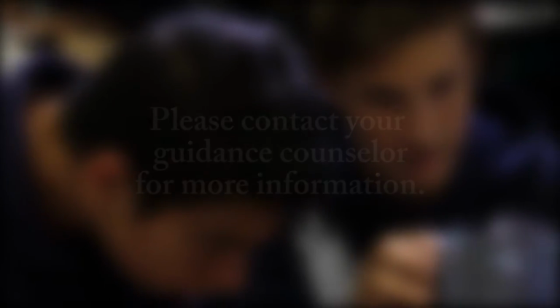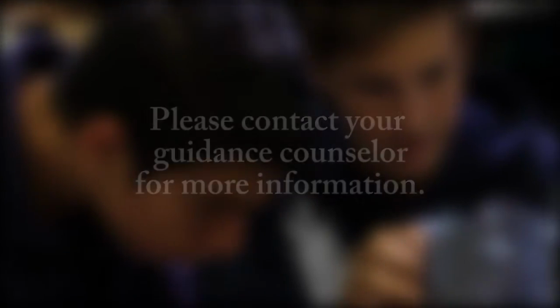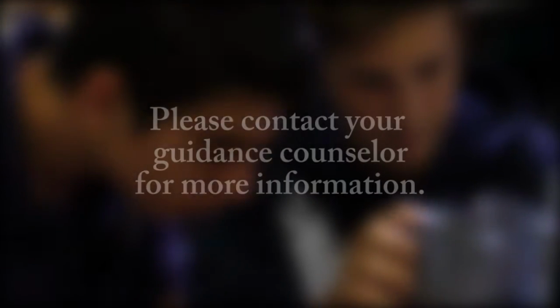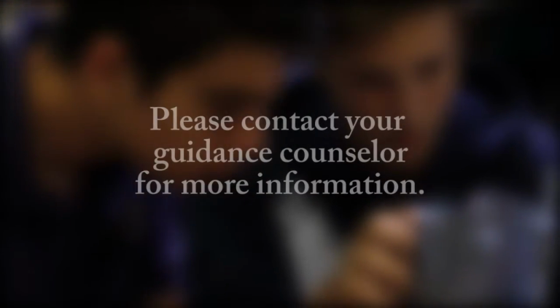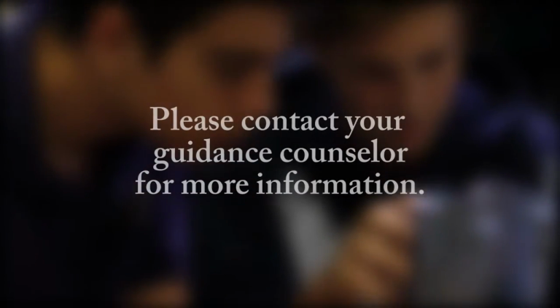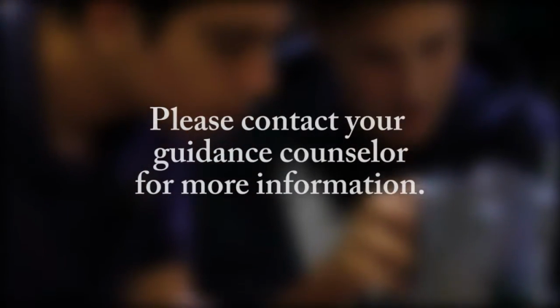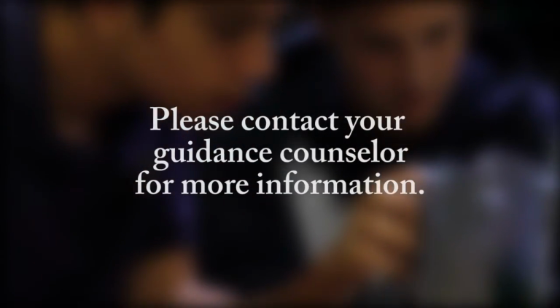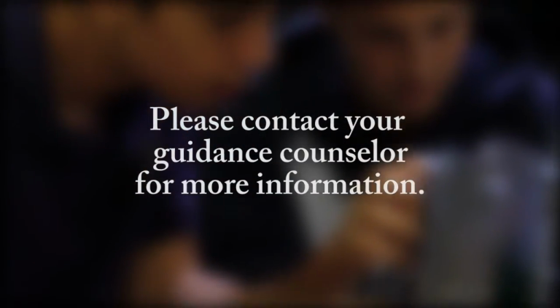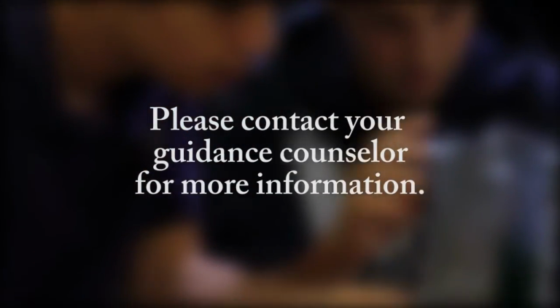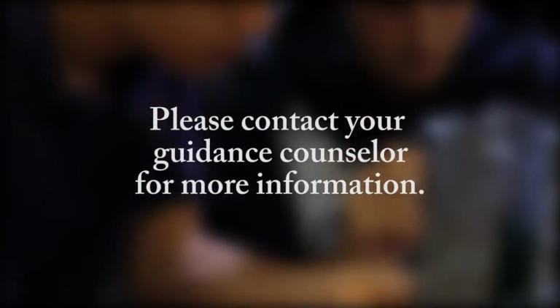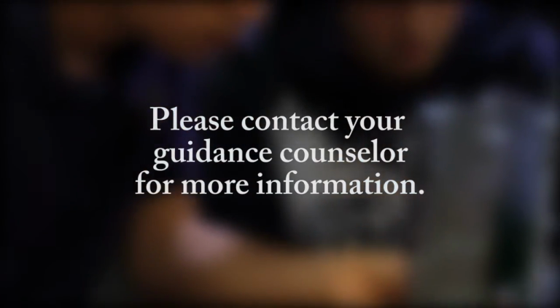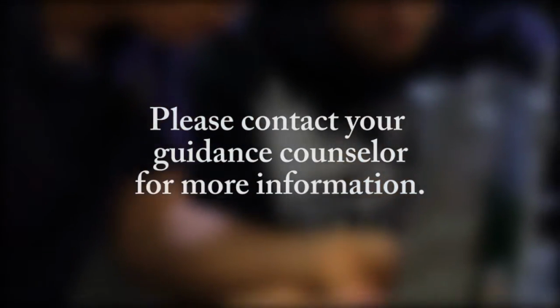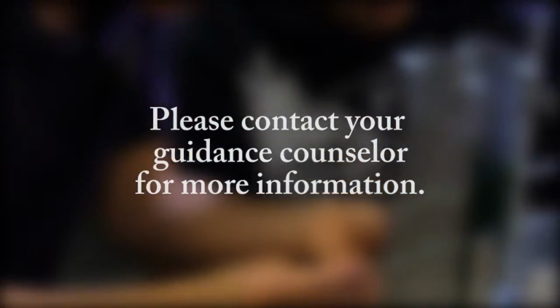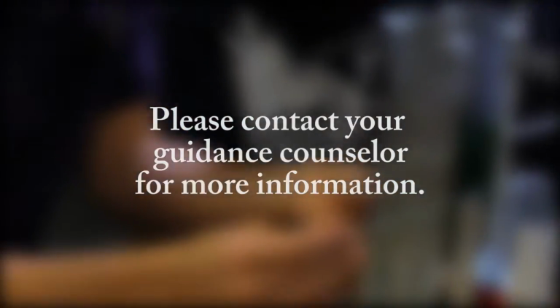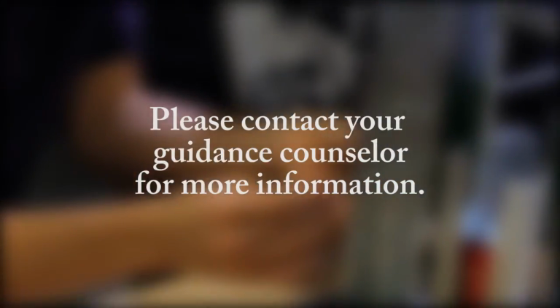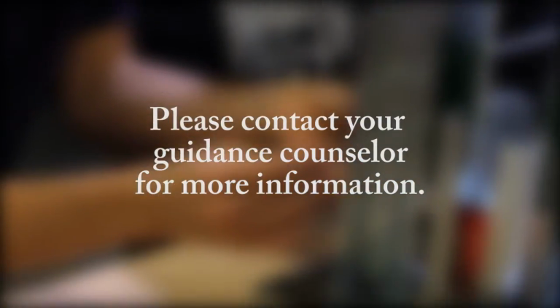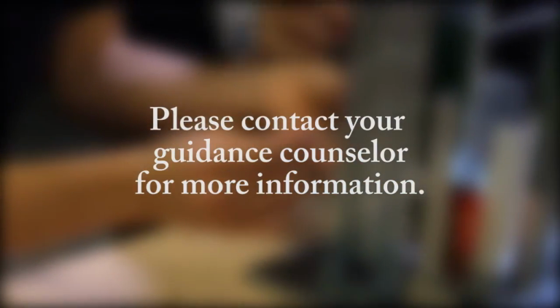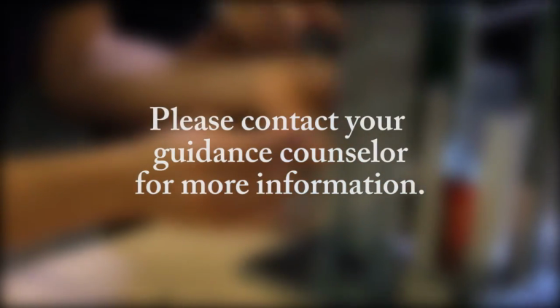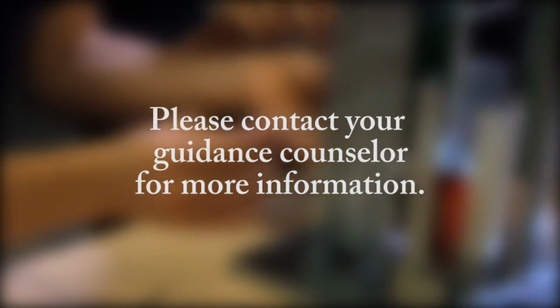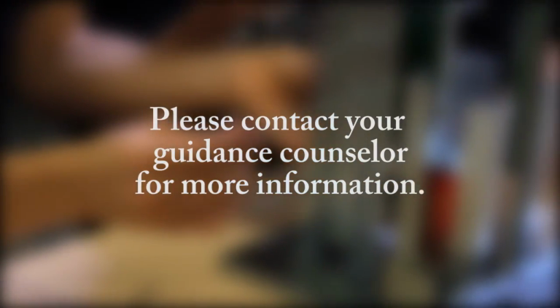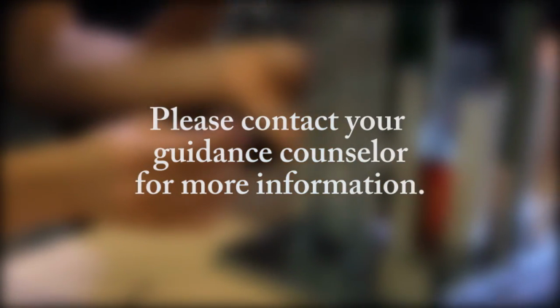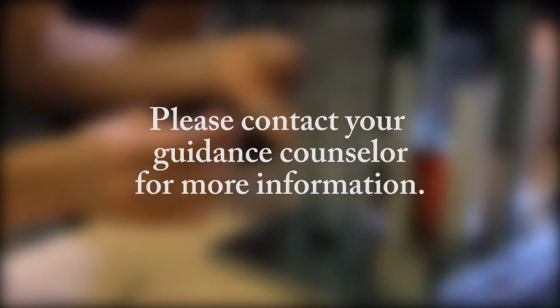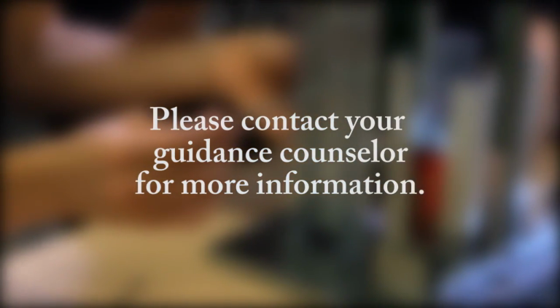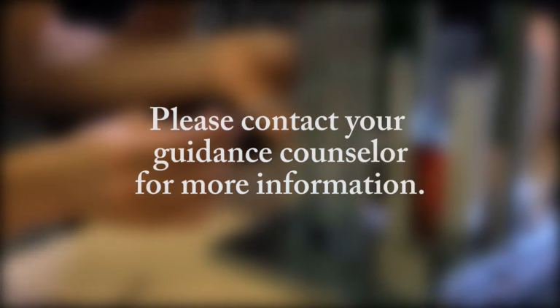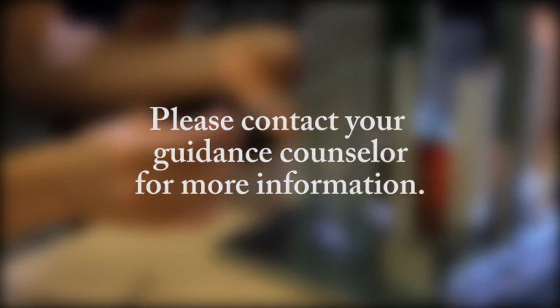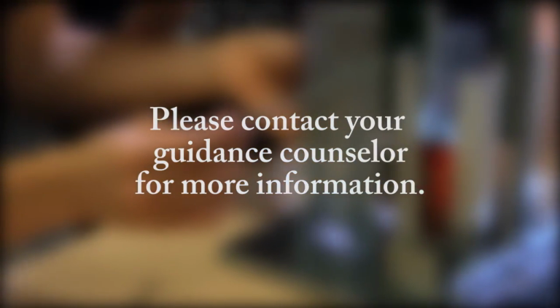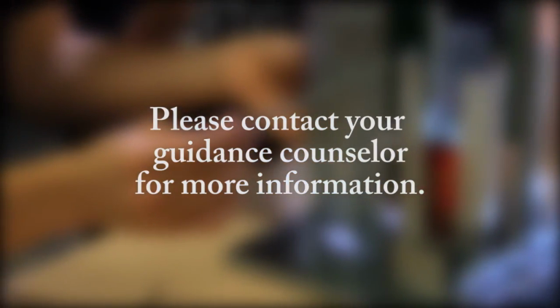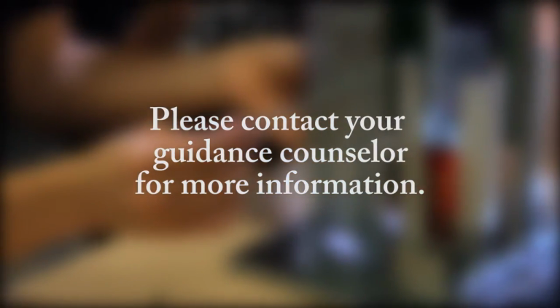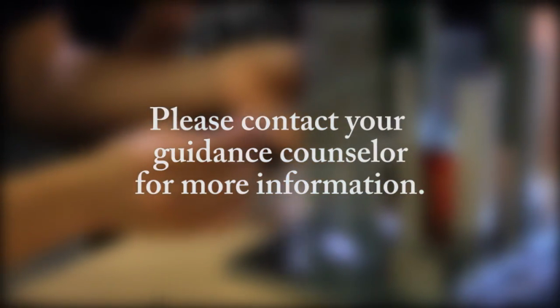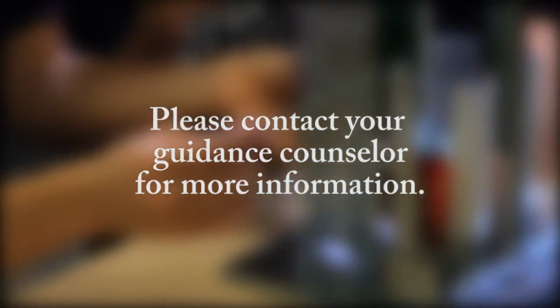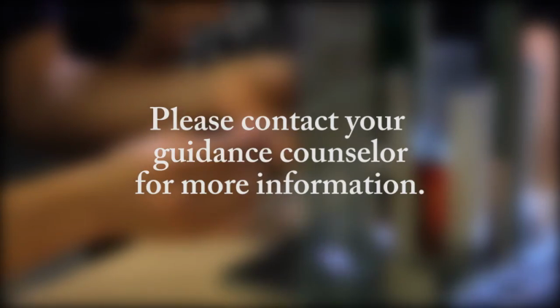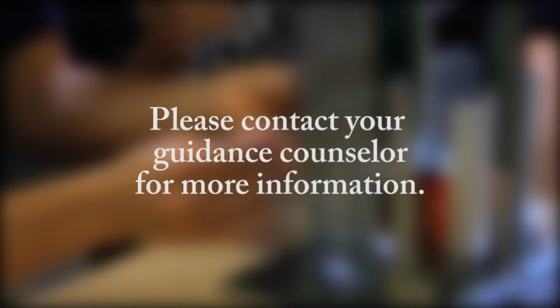If you are interested in STEM classes, talk to your guidance counselor about opportunities that are available to you.